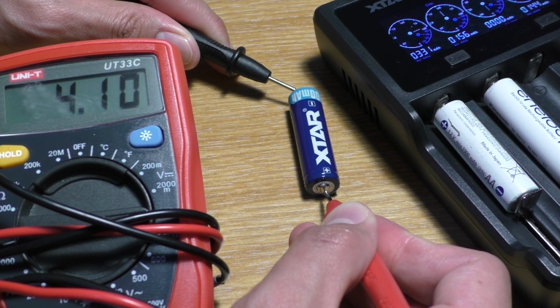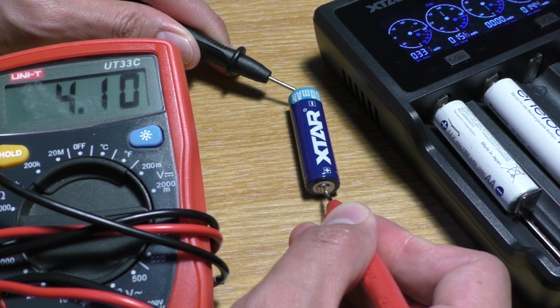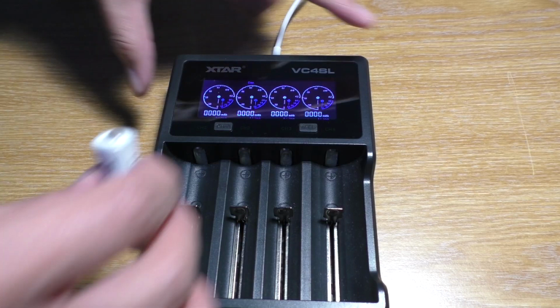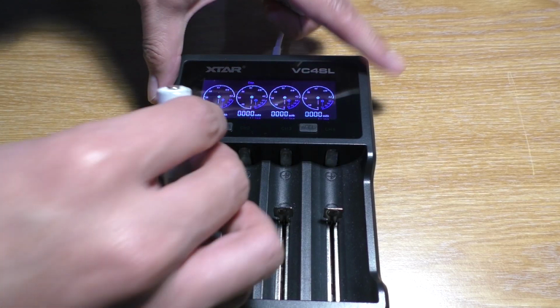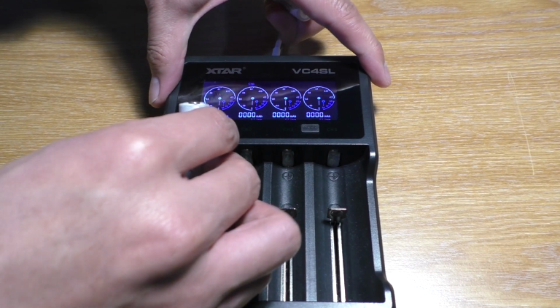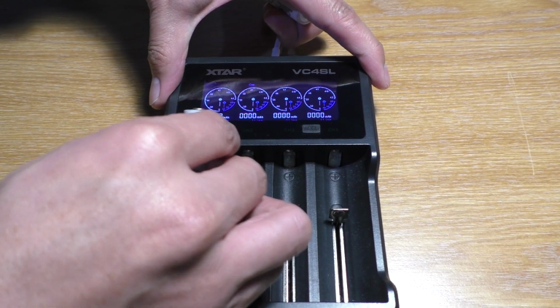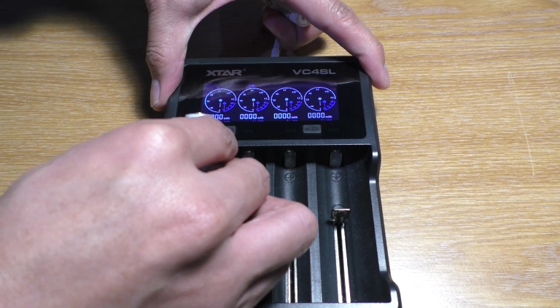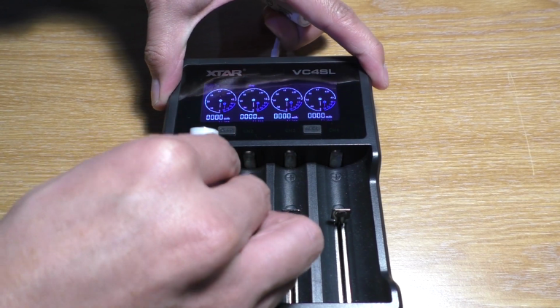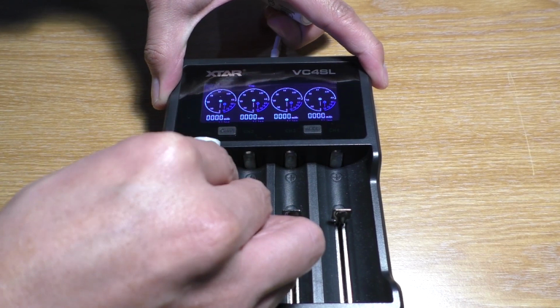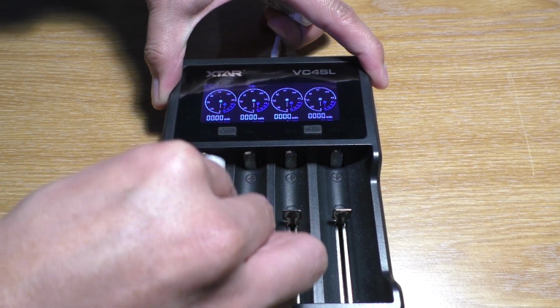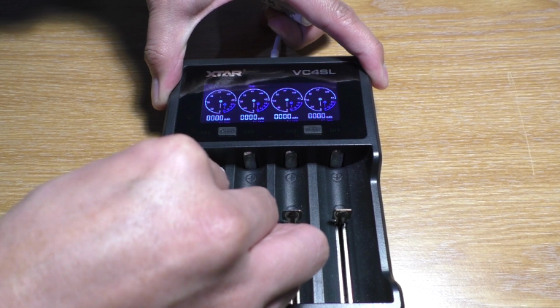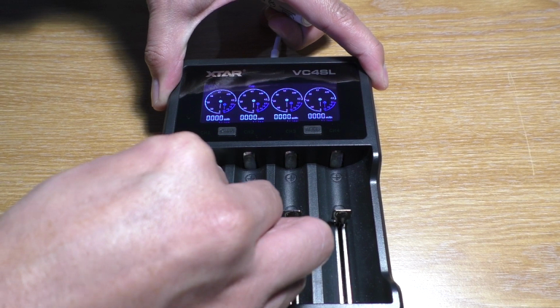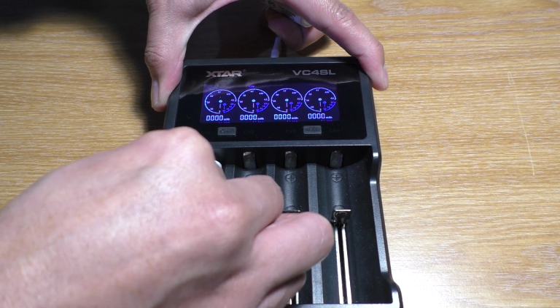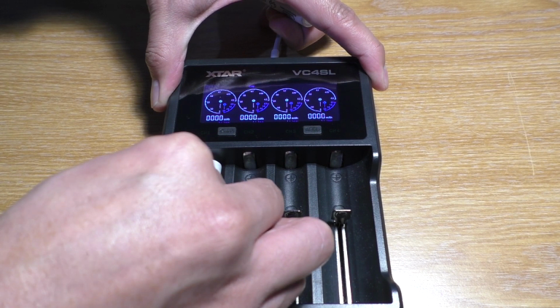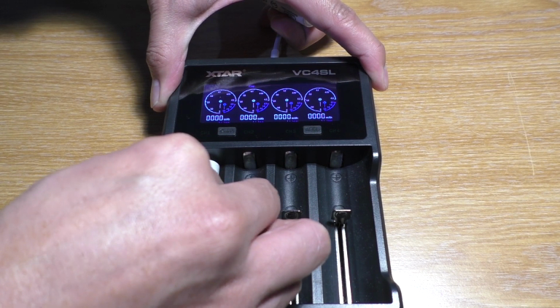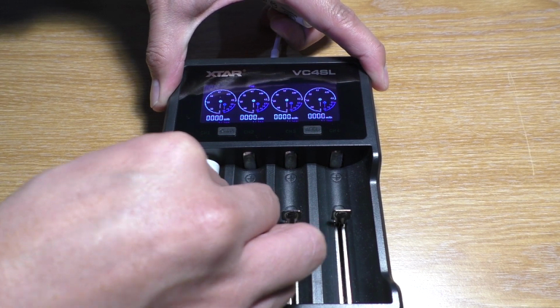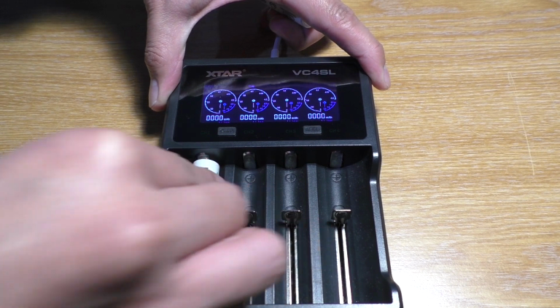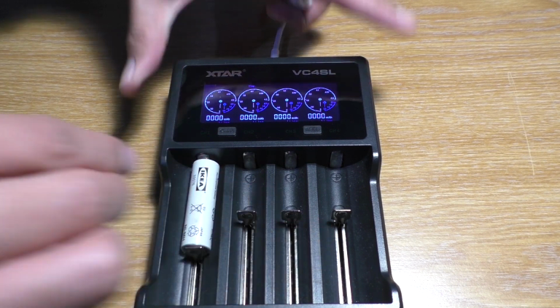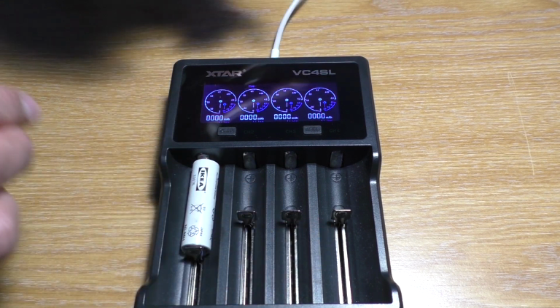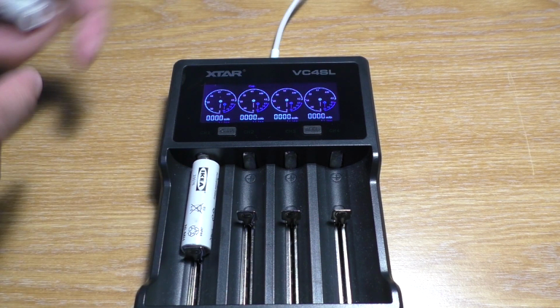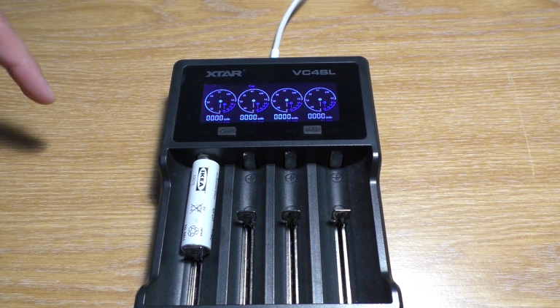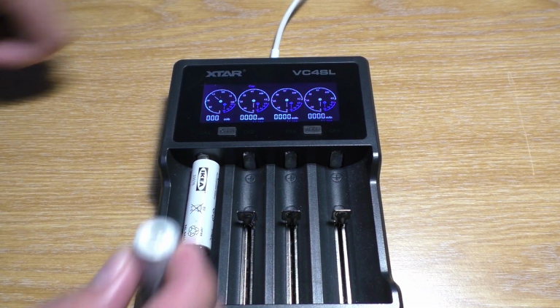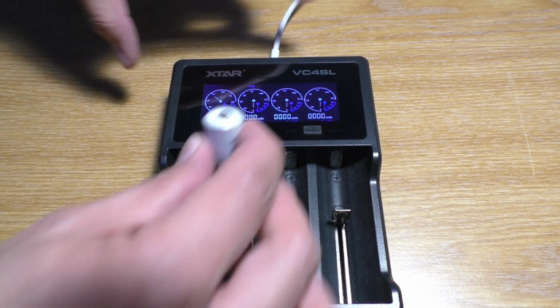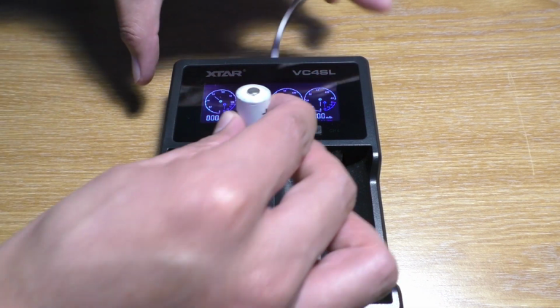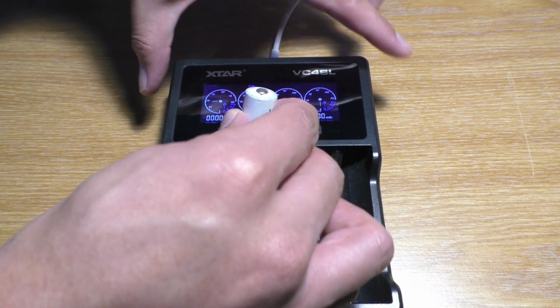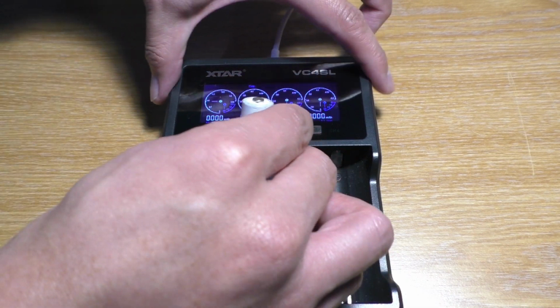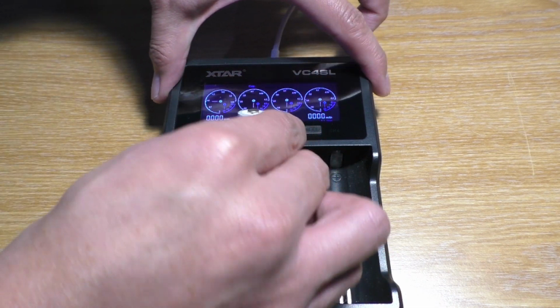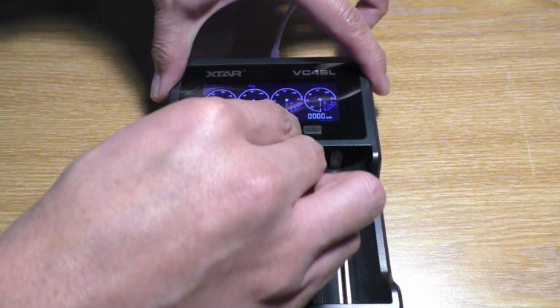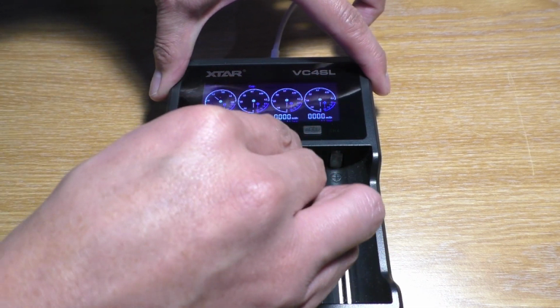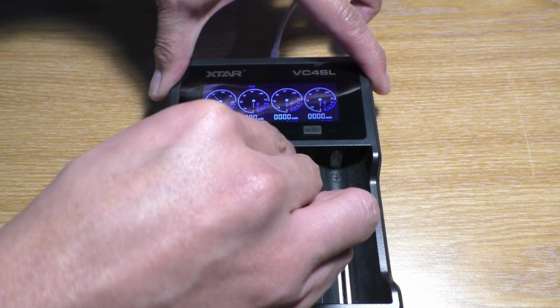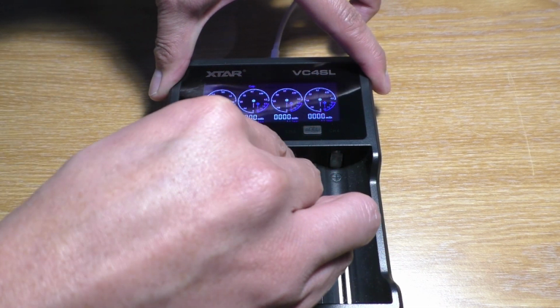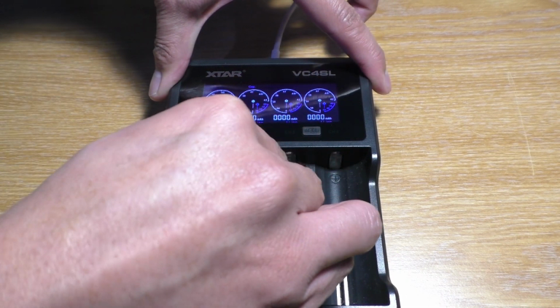It is very easy to use — basically just insert the batteries and it'll charge them to perfection.